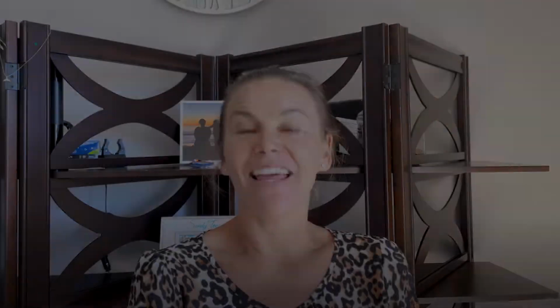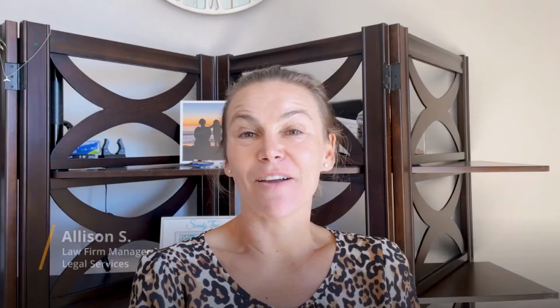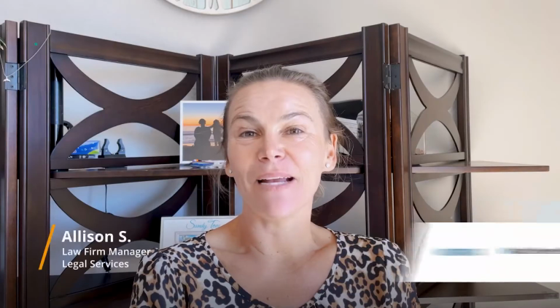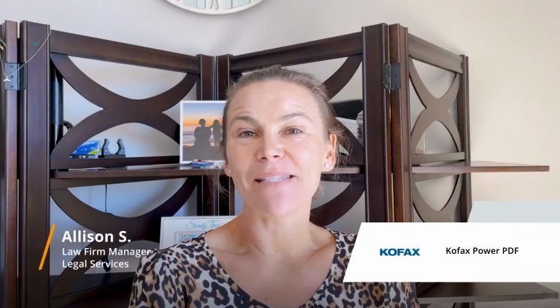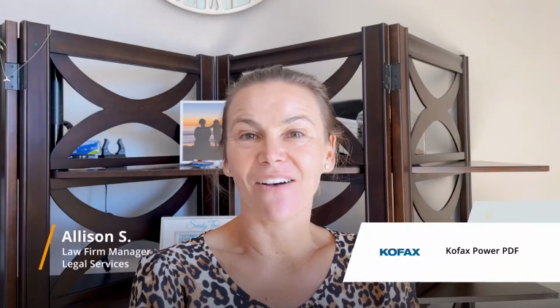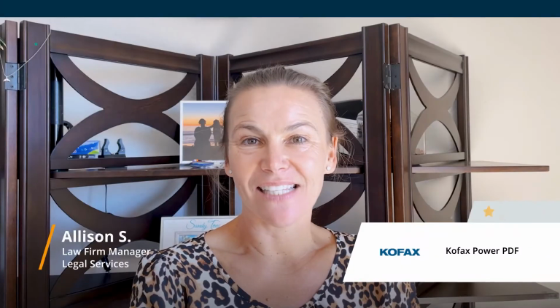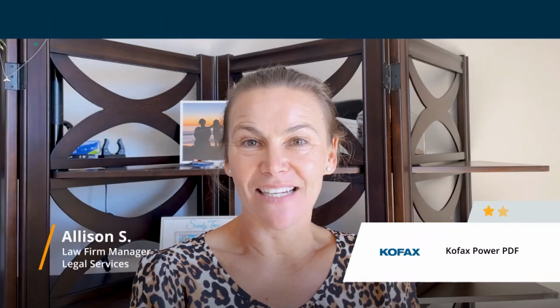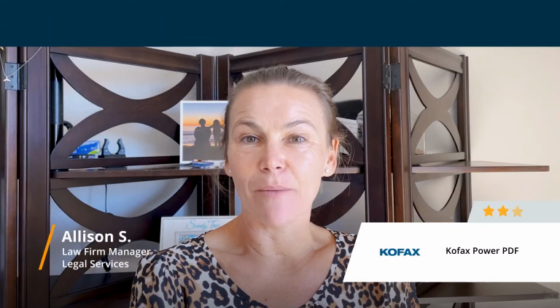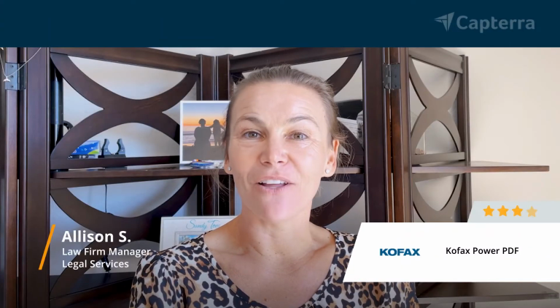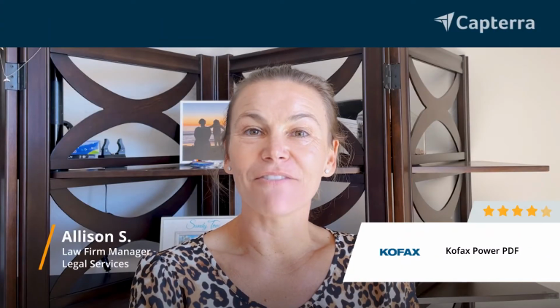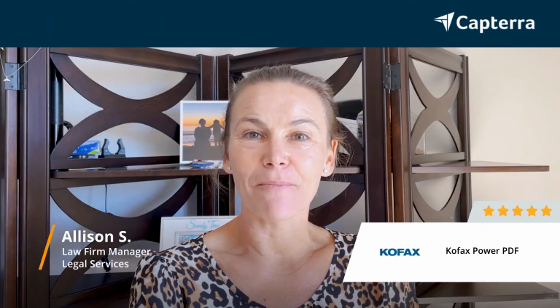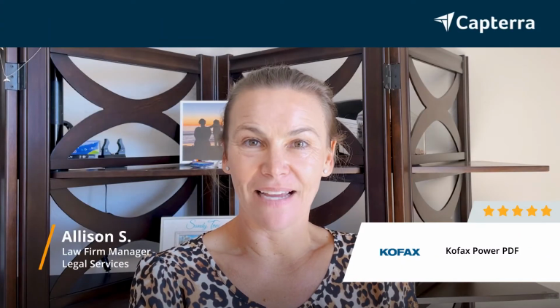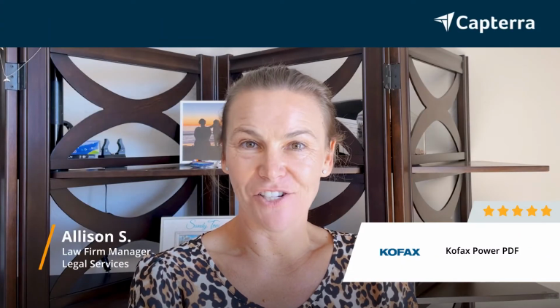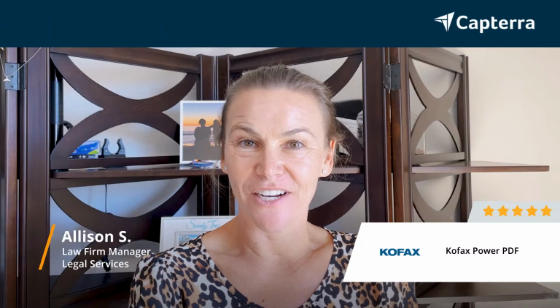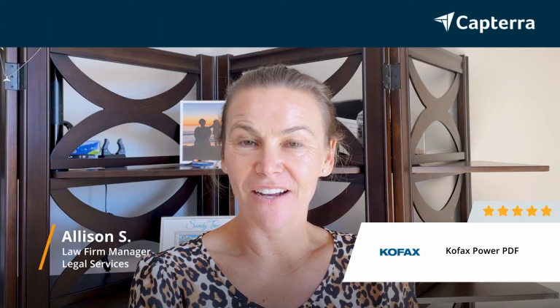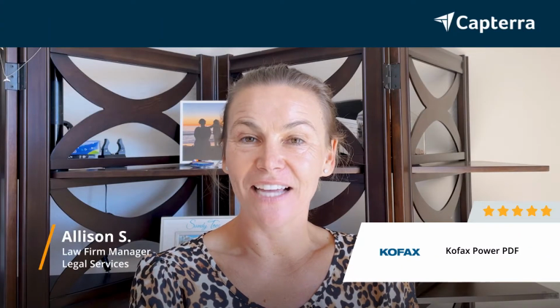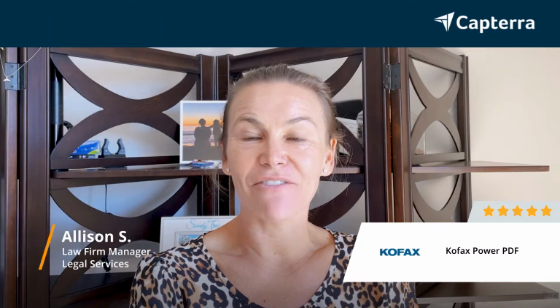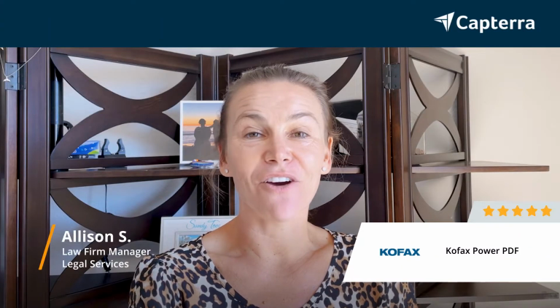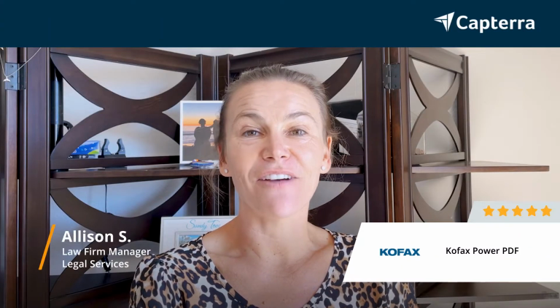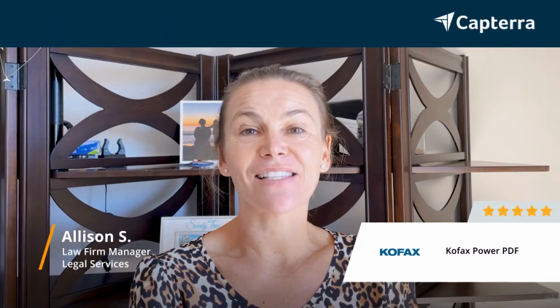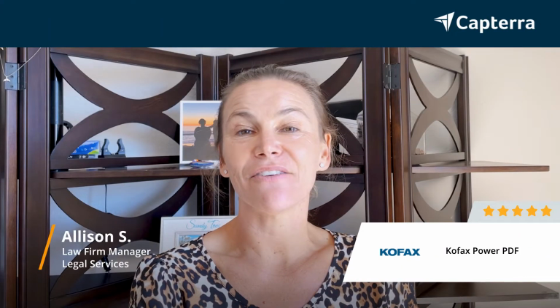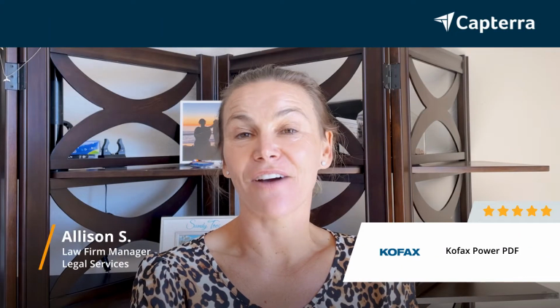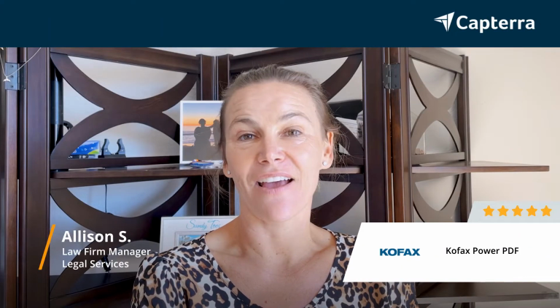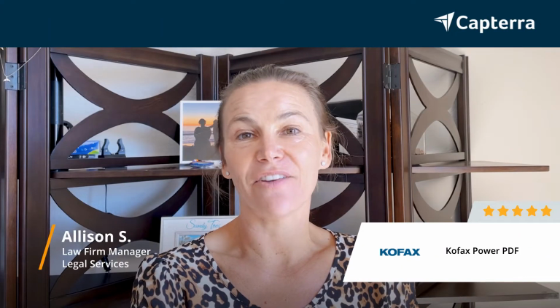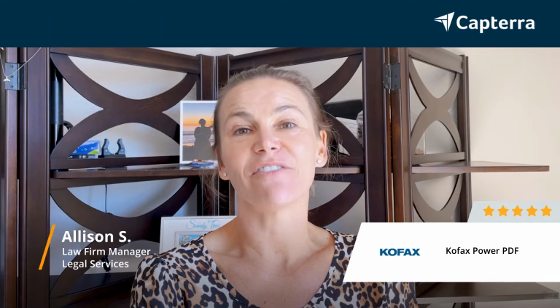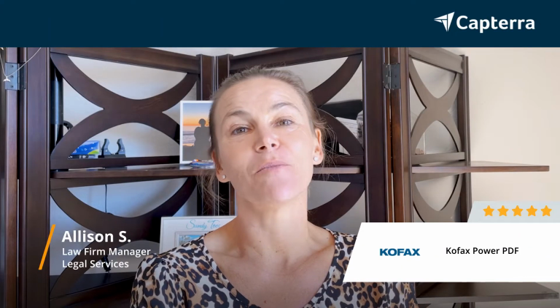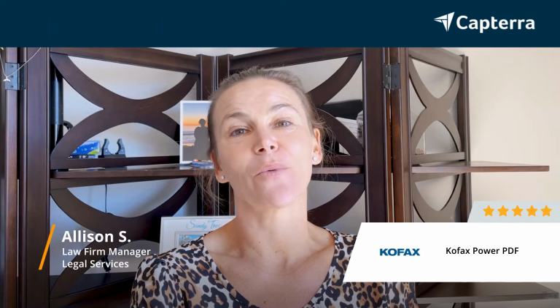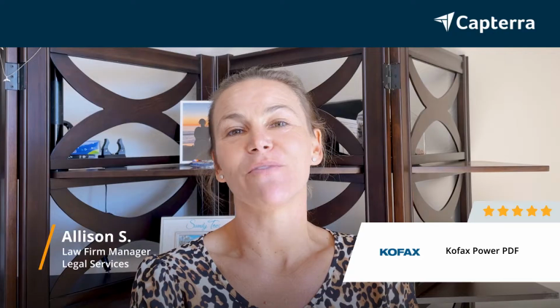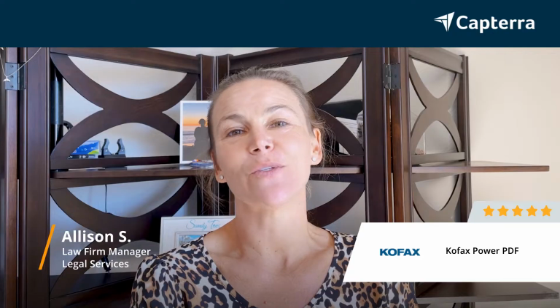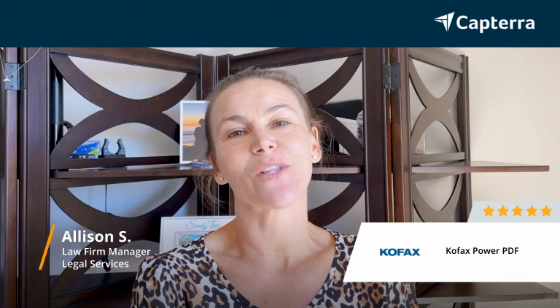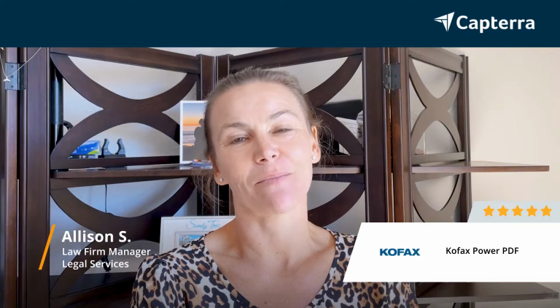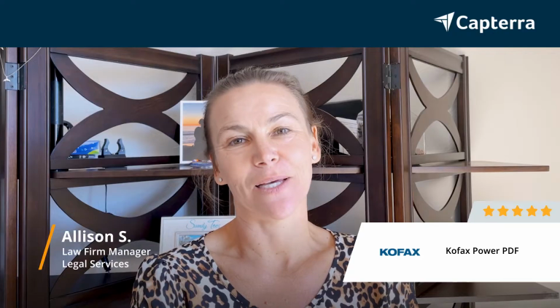Hey there, my name is Allison. I'm a law firm manager. I give COFAX a 5, and for more reviews, click below.